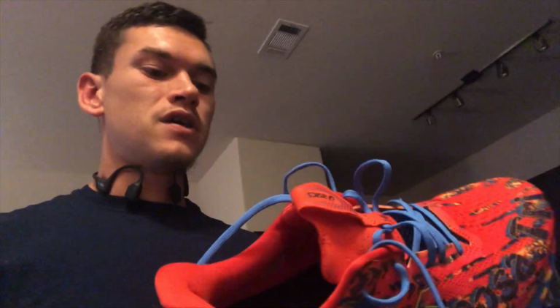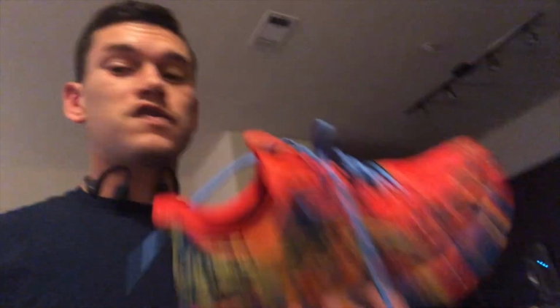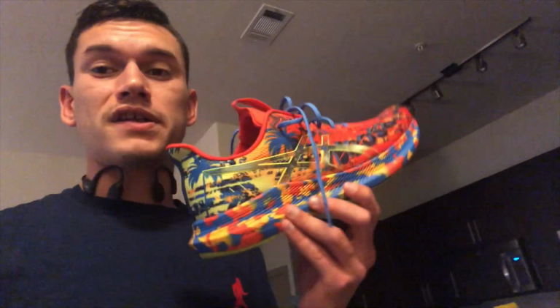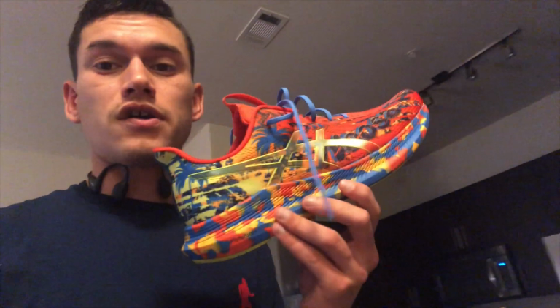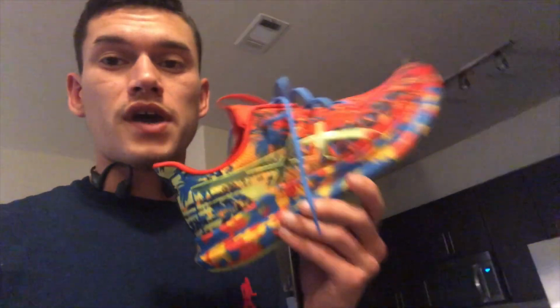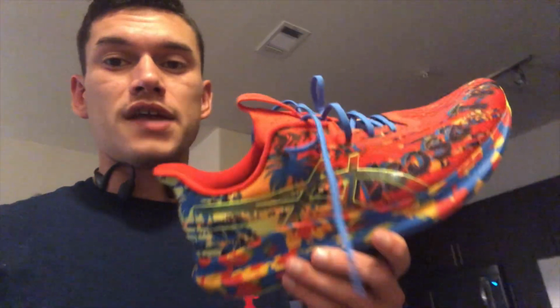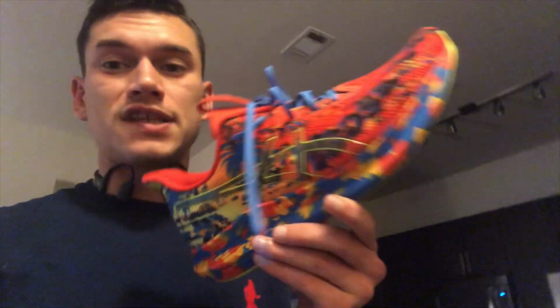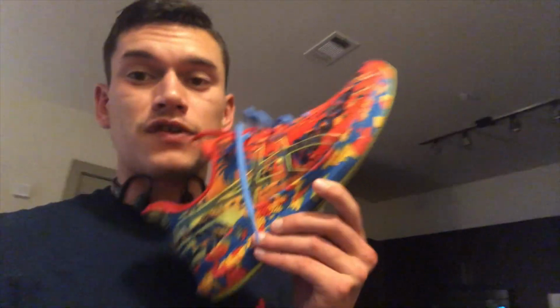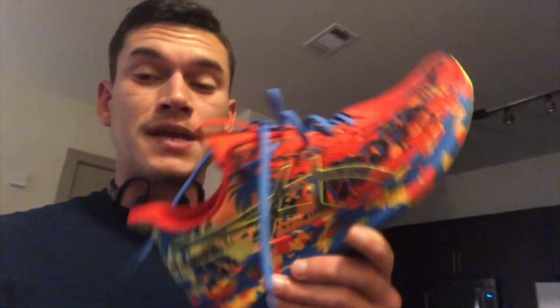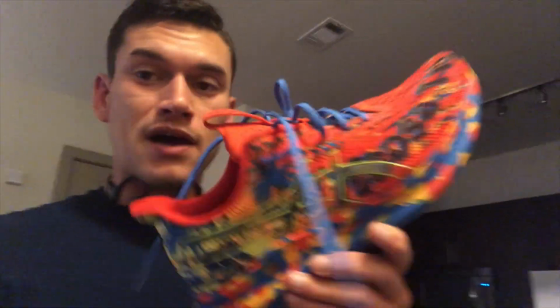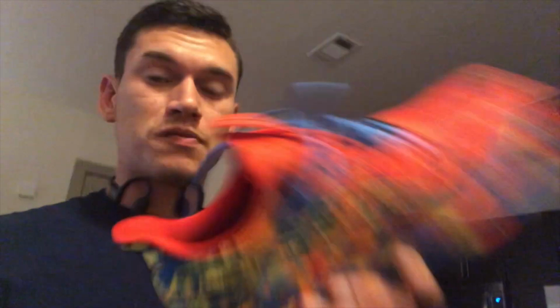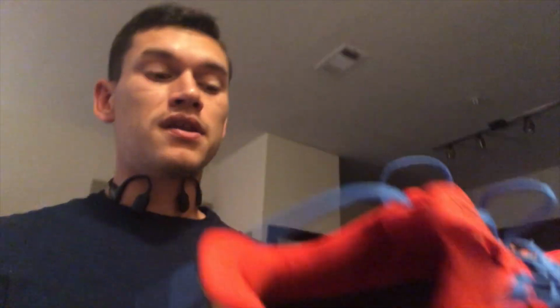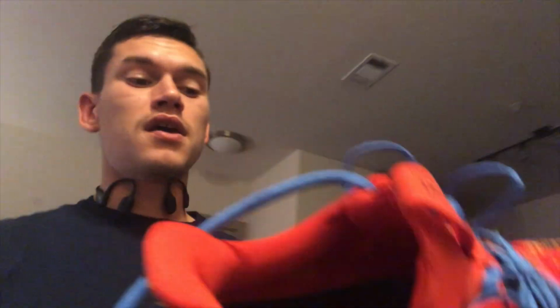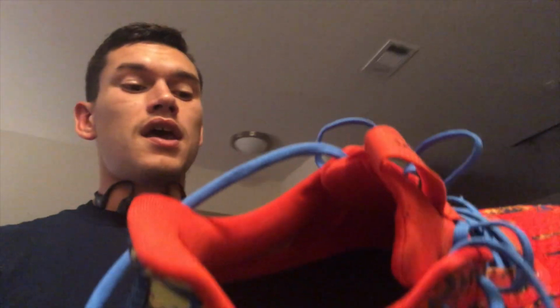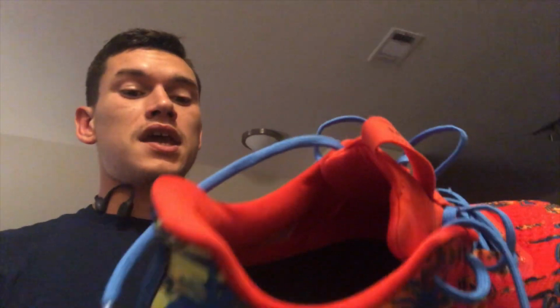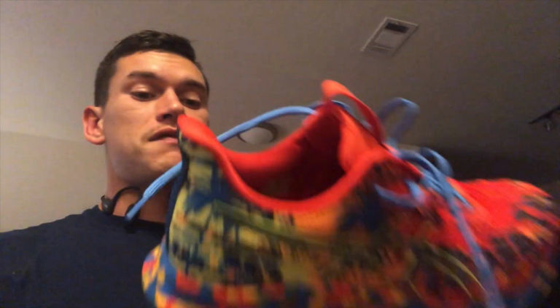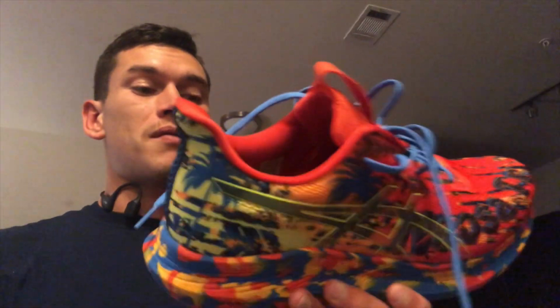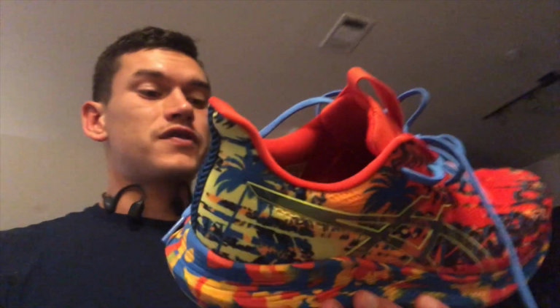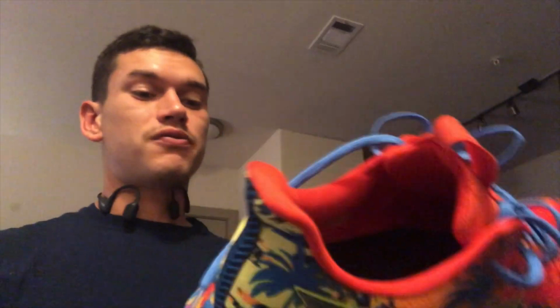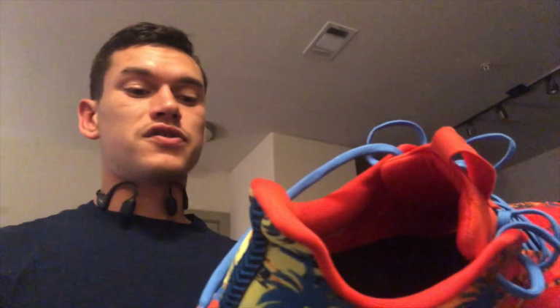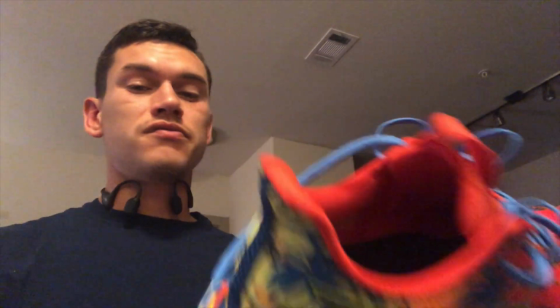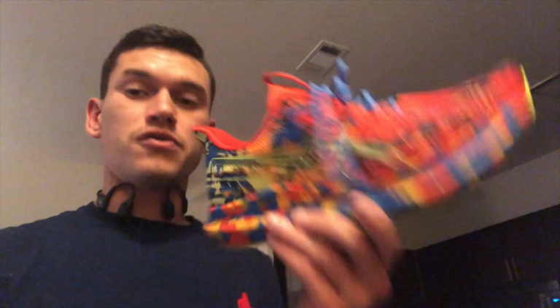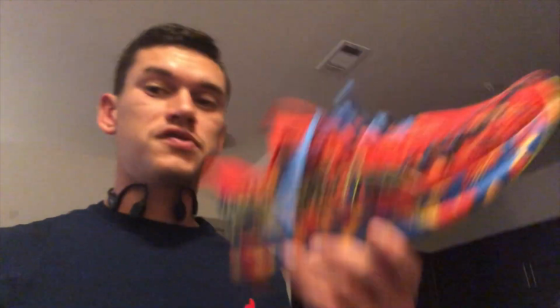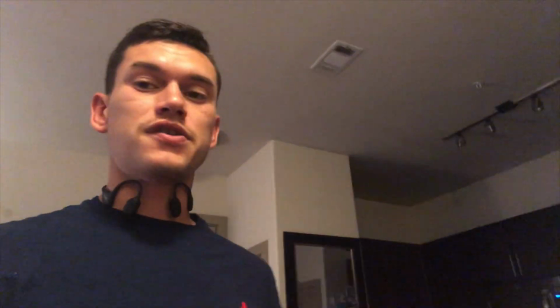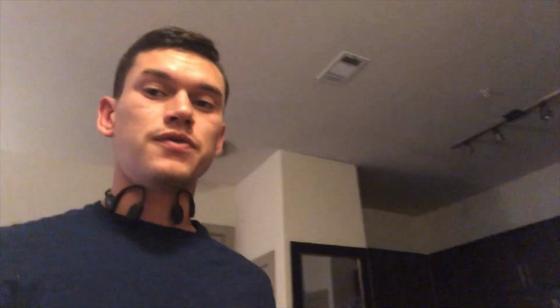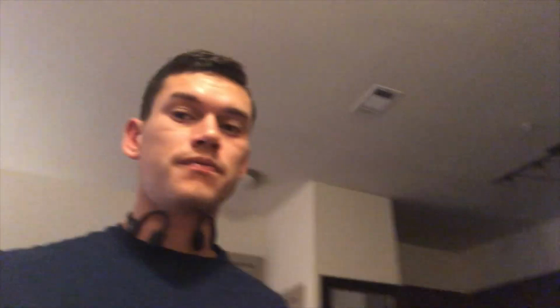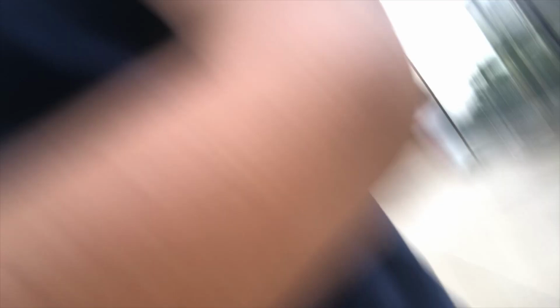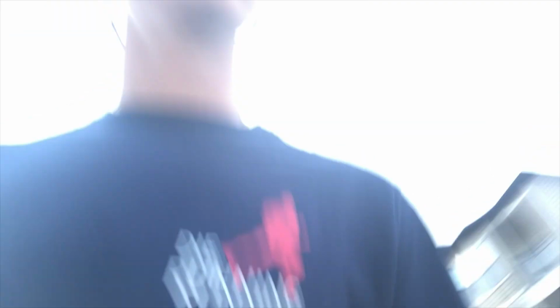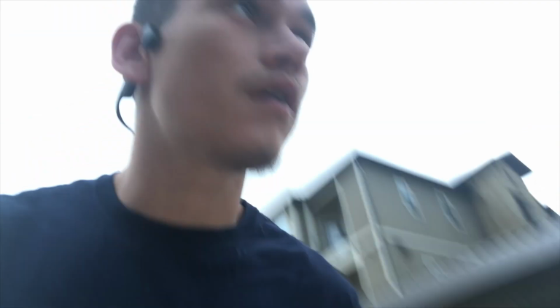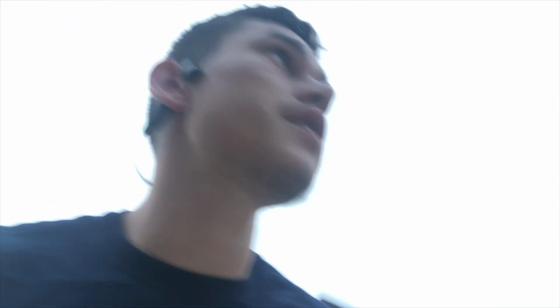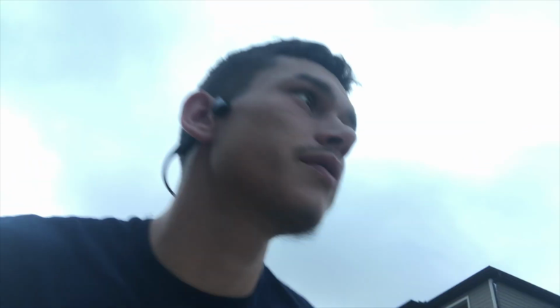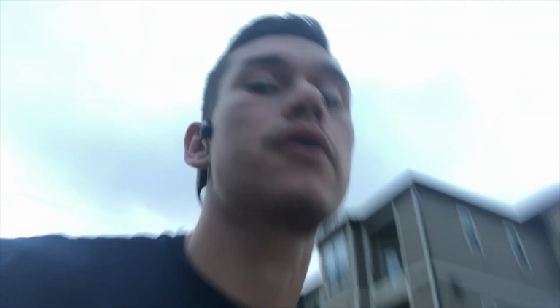So I'm about to go ahead and take these for a 10-mile spin and give you all my first impression. So stay tuned. All right, here we go.